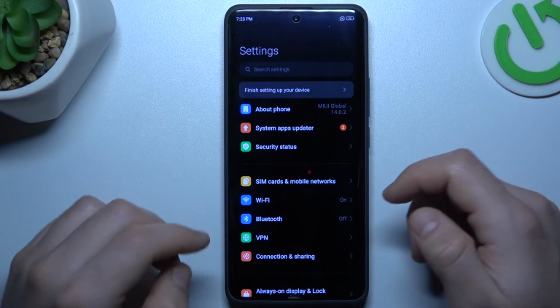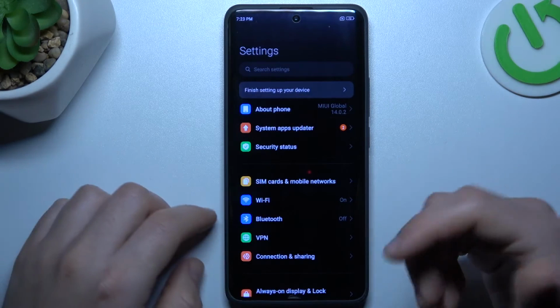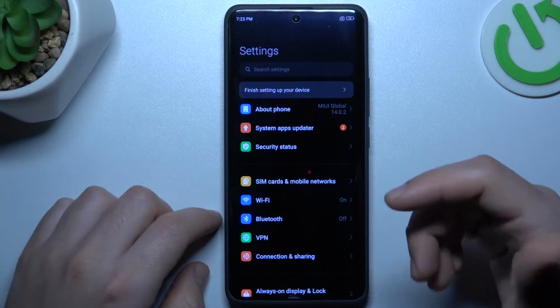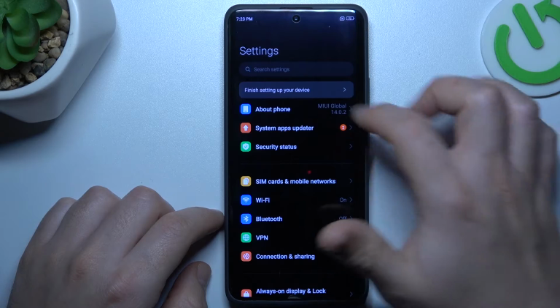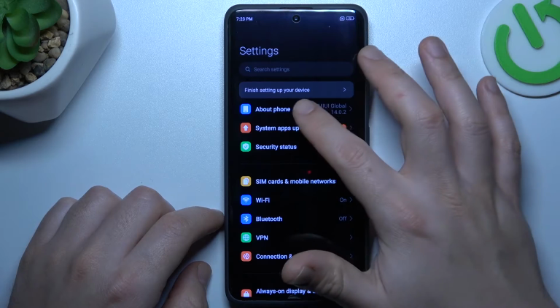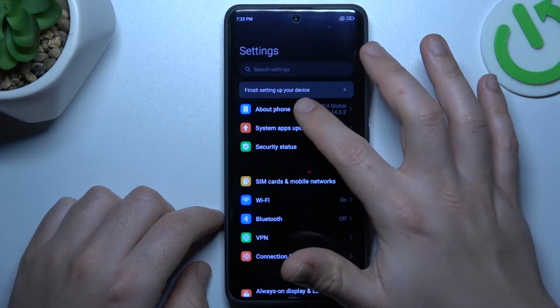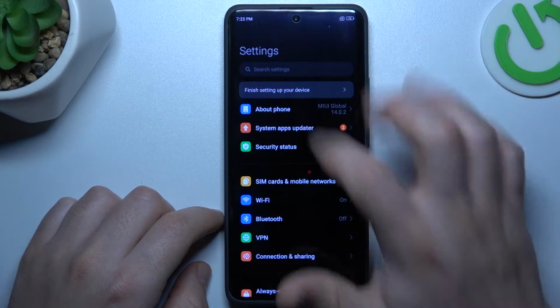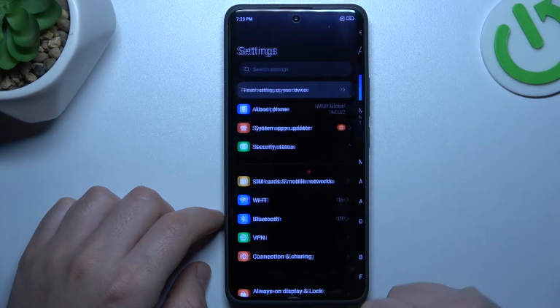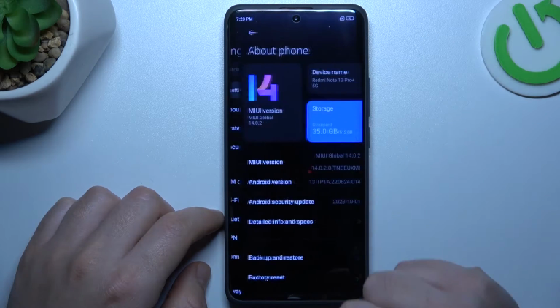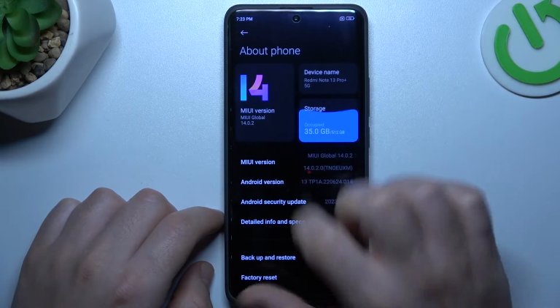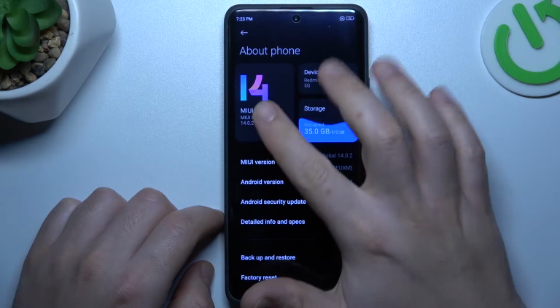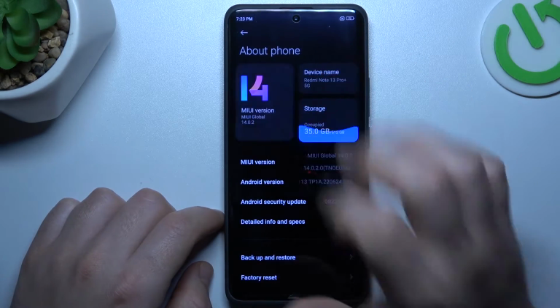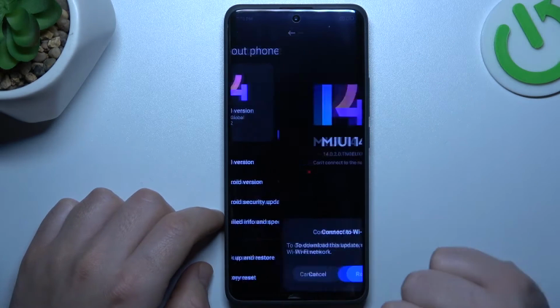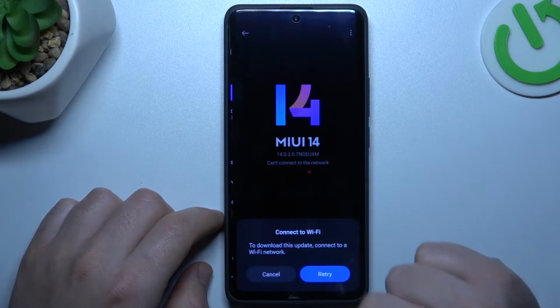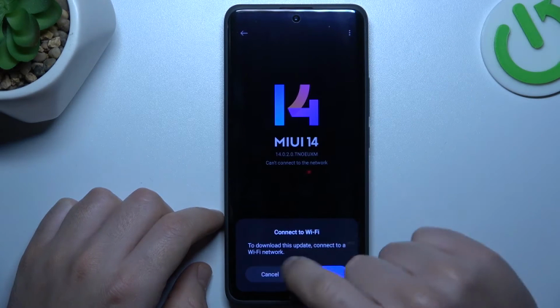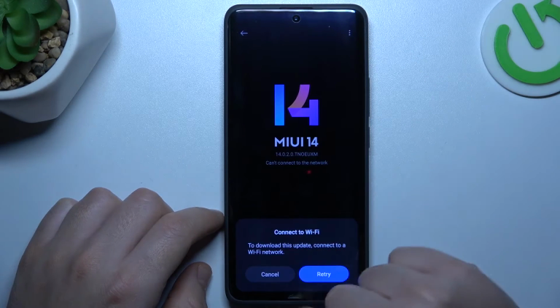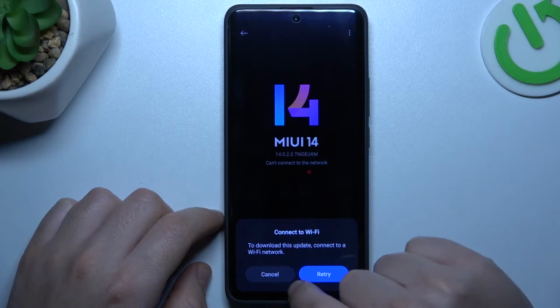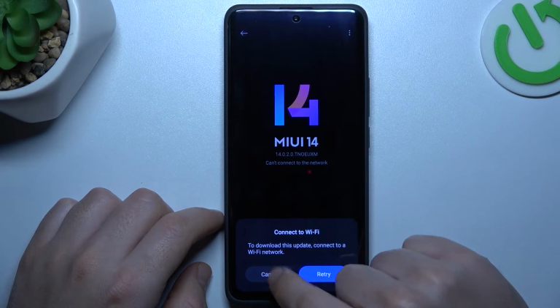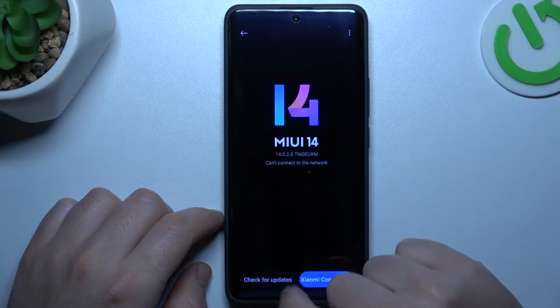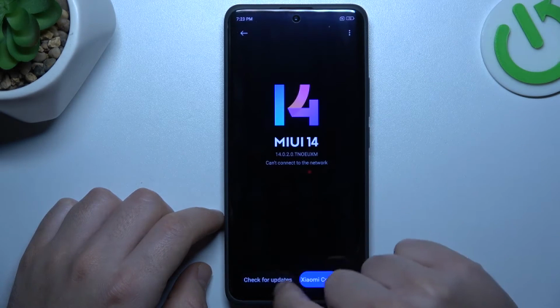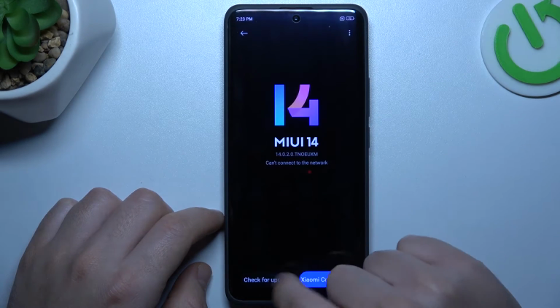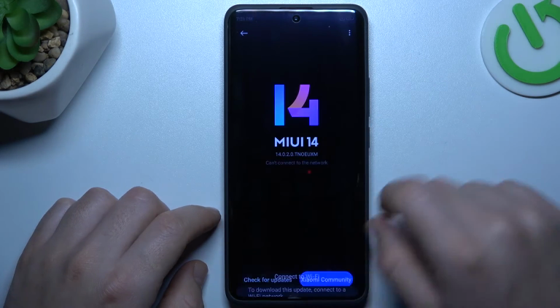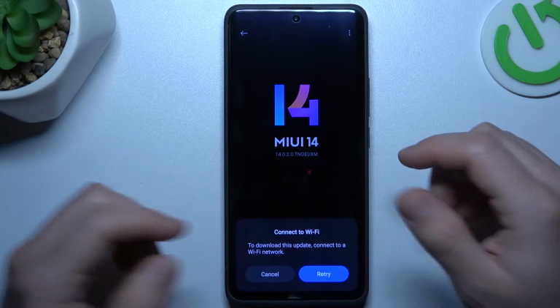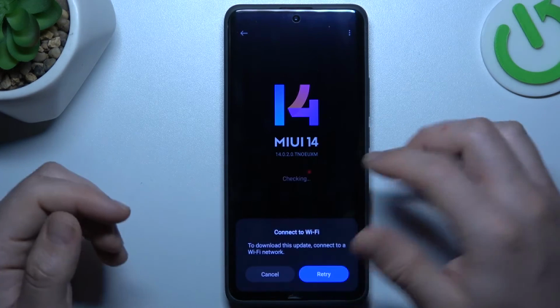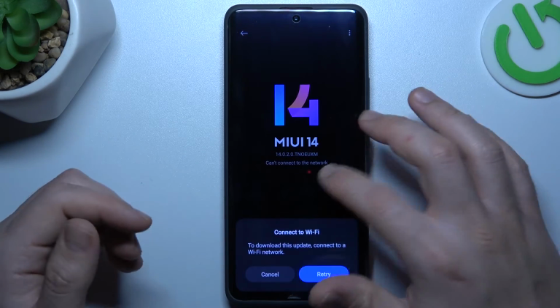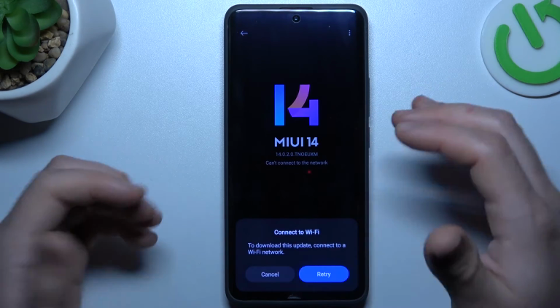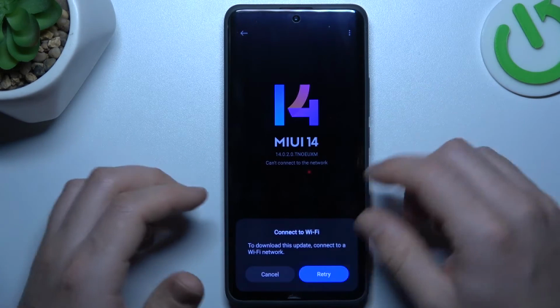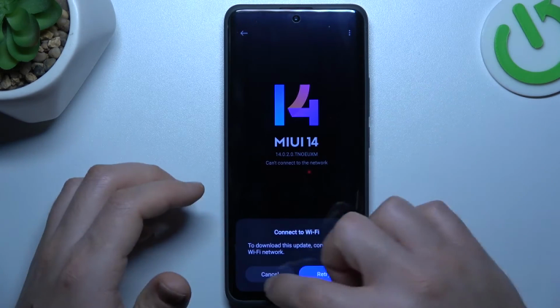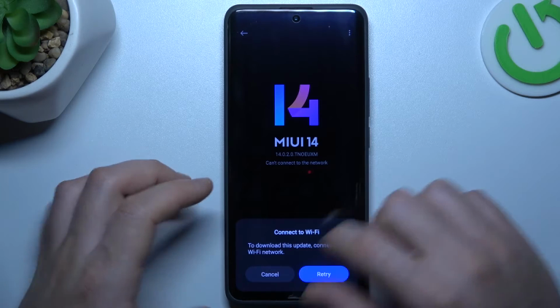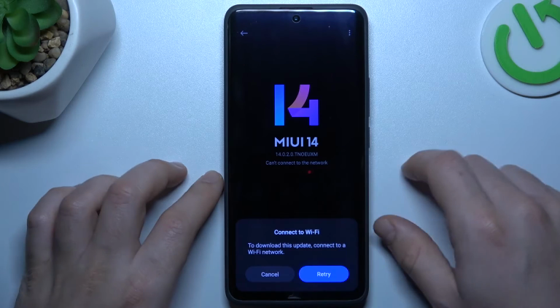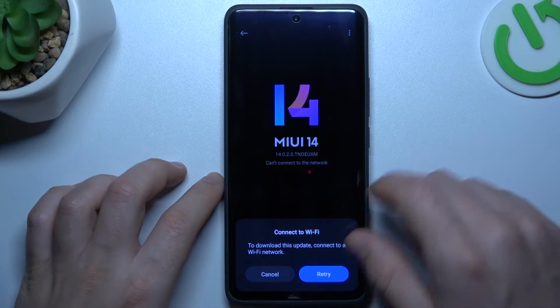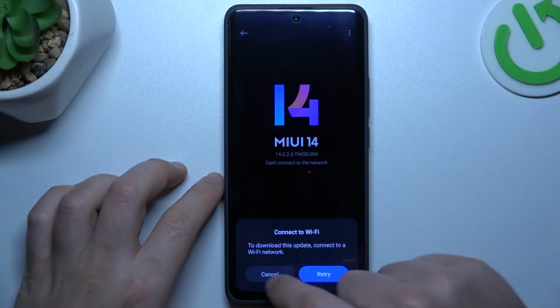As a last step, try to upgrade your system. Go to the phone app, choose new version and click on check for updates. If you have any, install it and check your WhatsApp again.